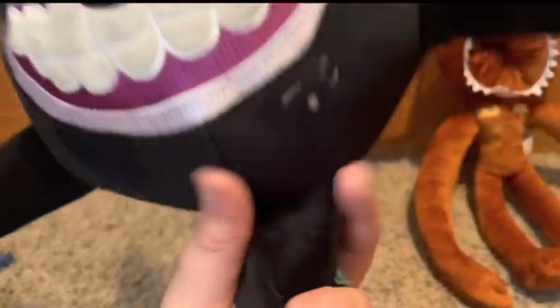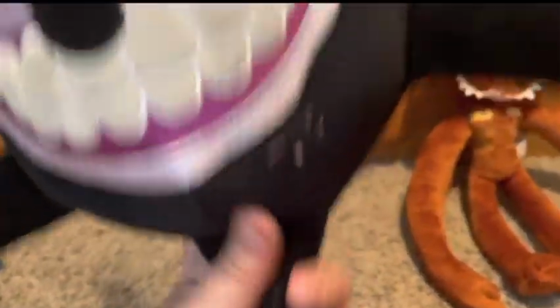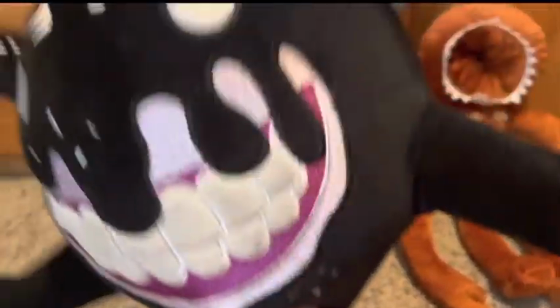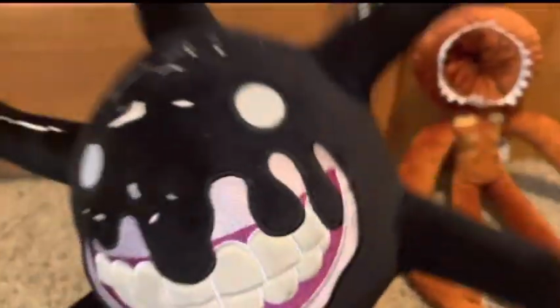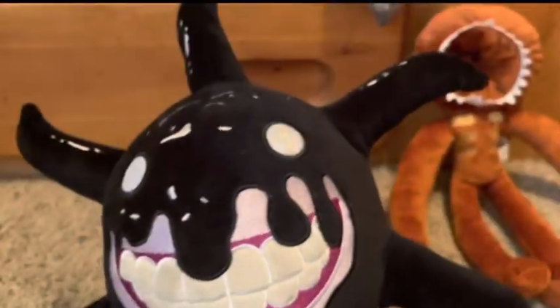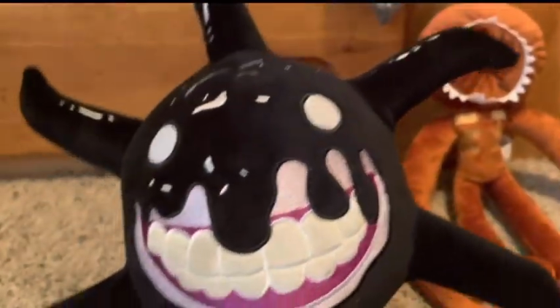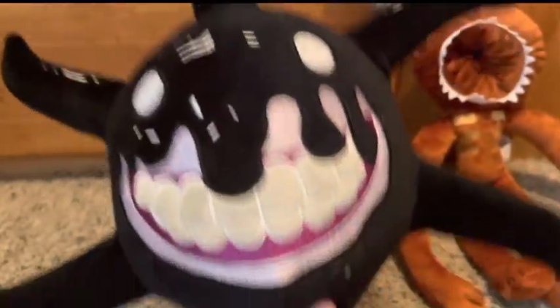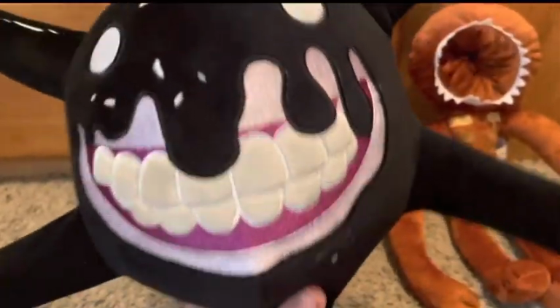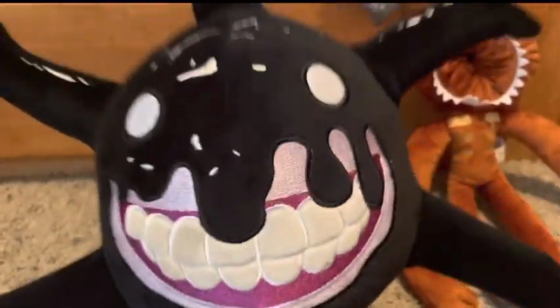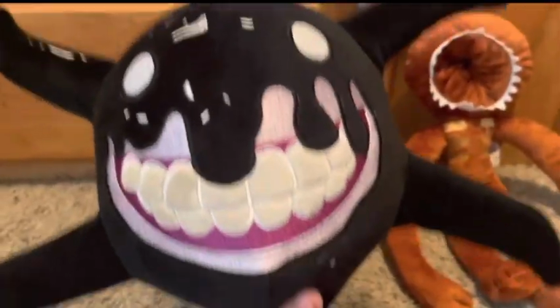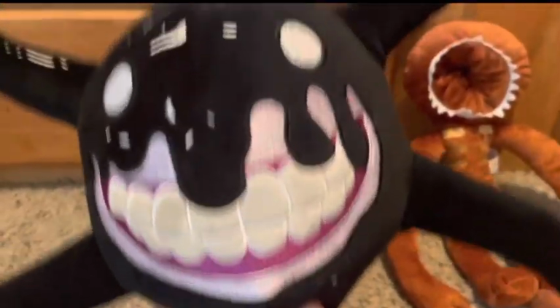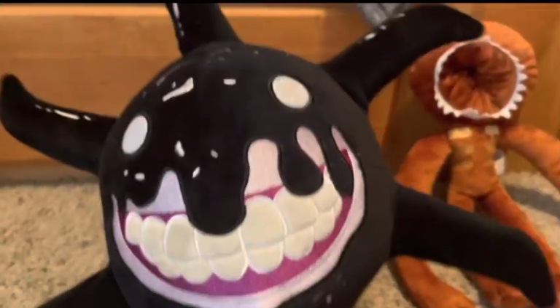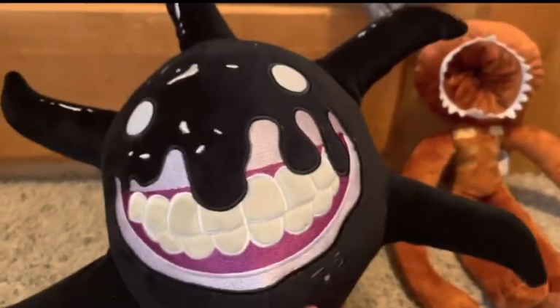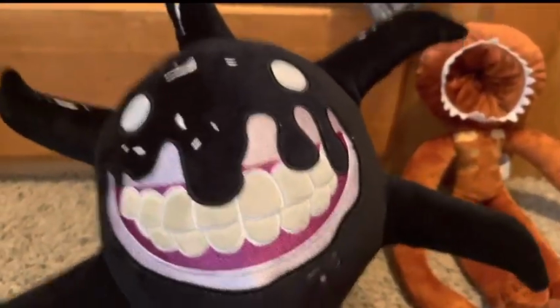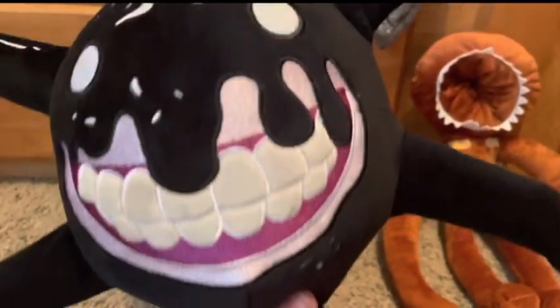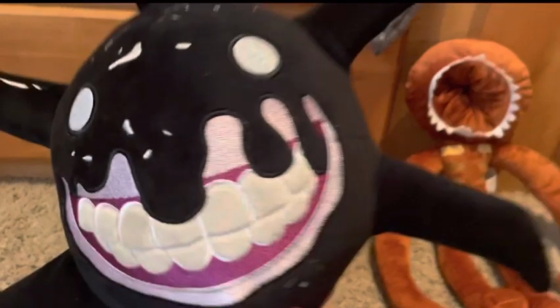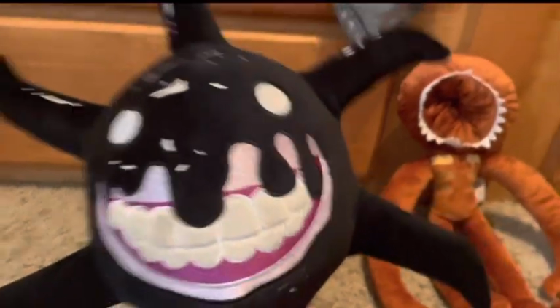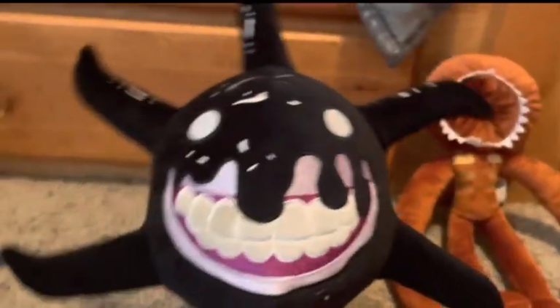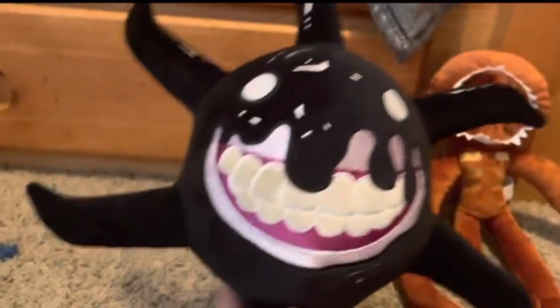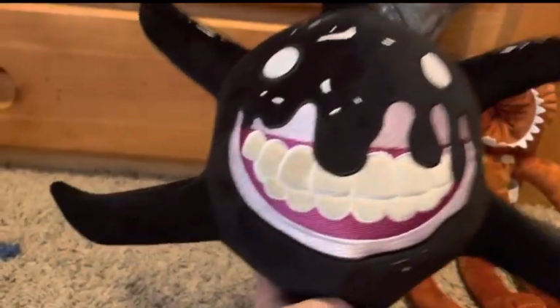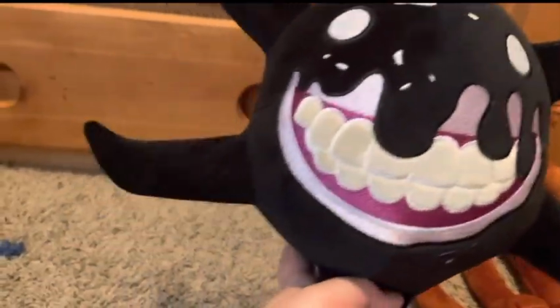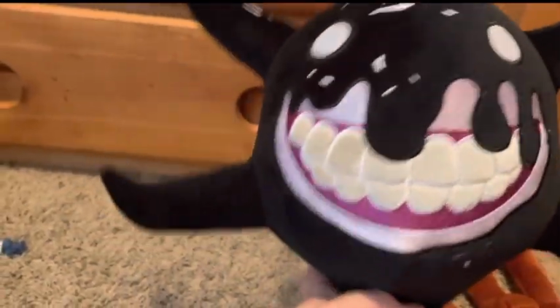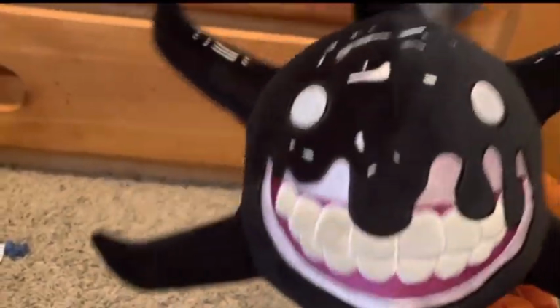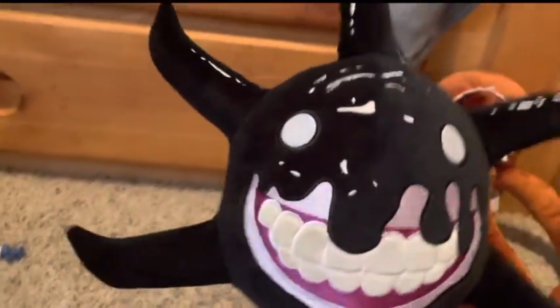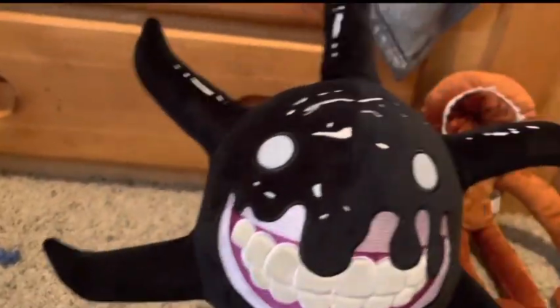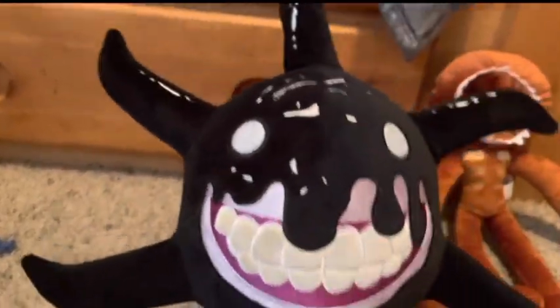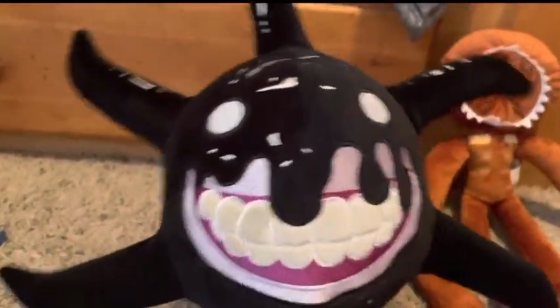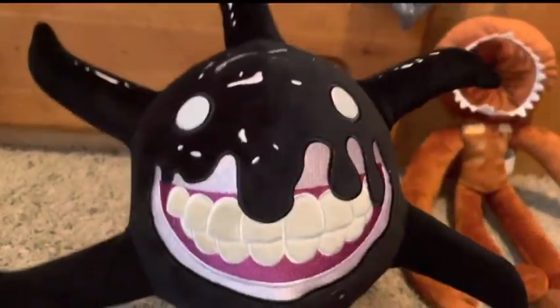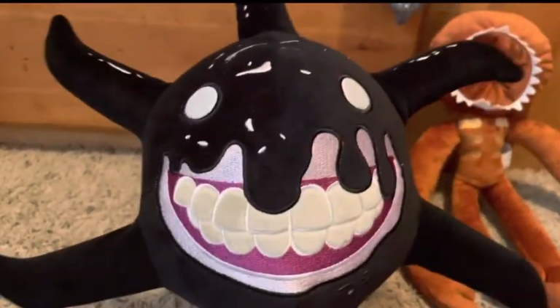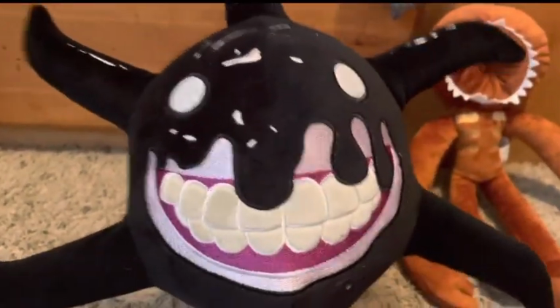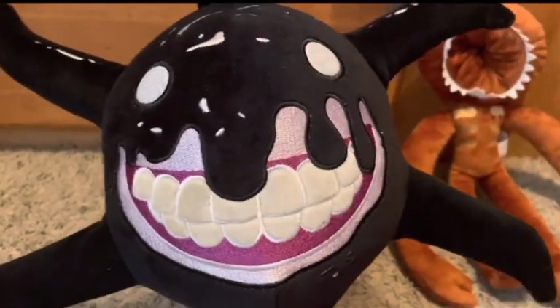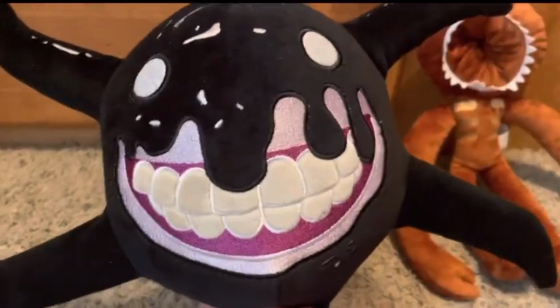That bootleg one, I thought it looked really good until this came out. And I thought this was gonna look horrible, but it's really good.